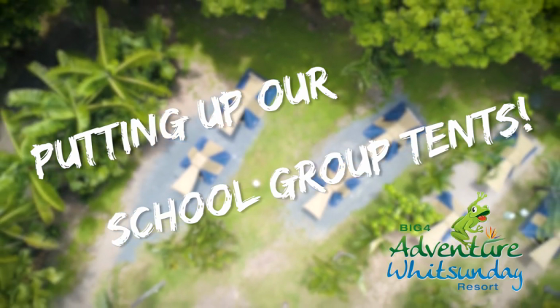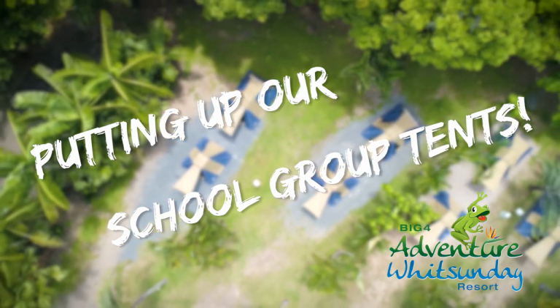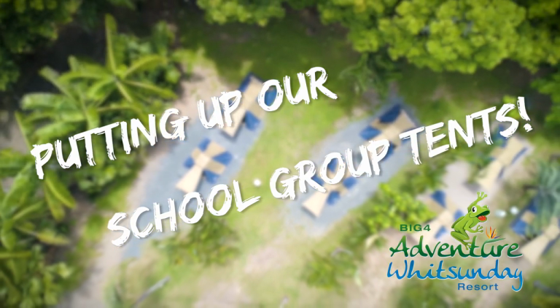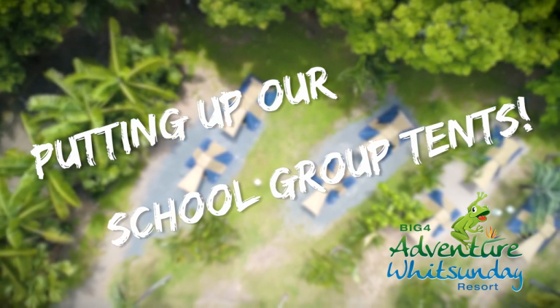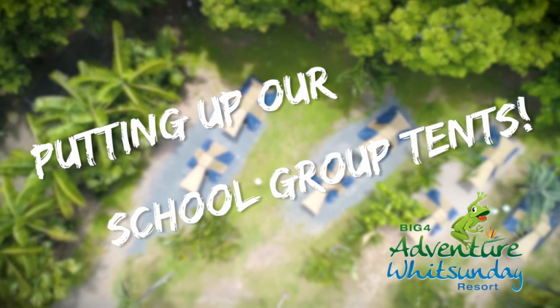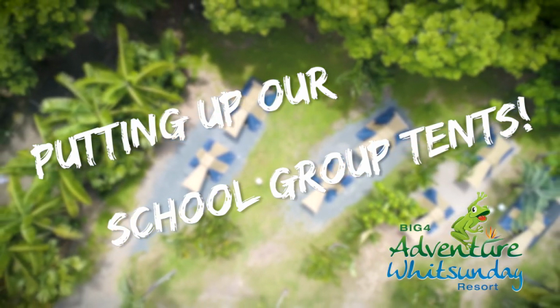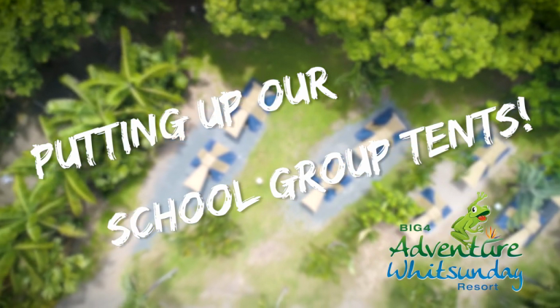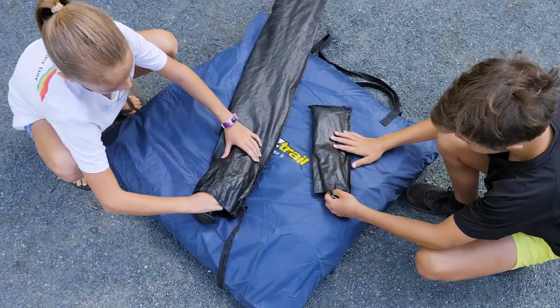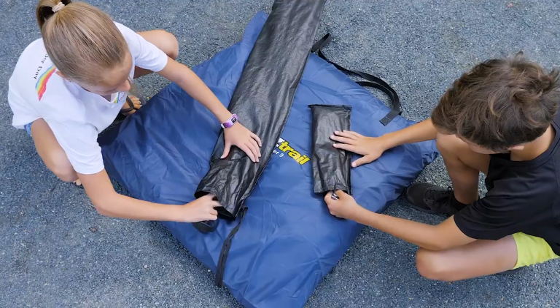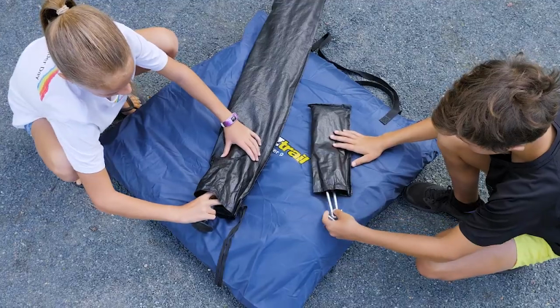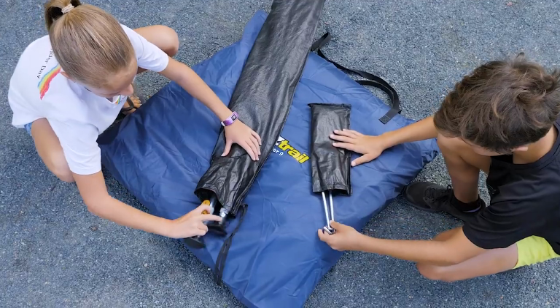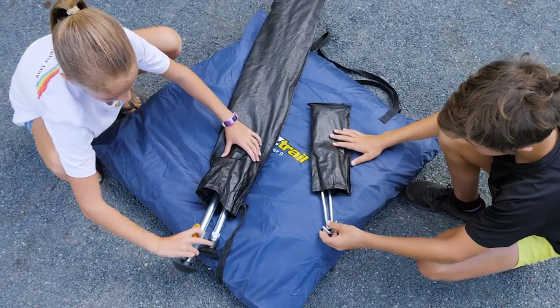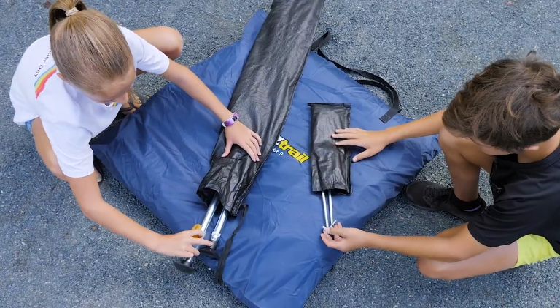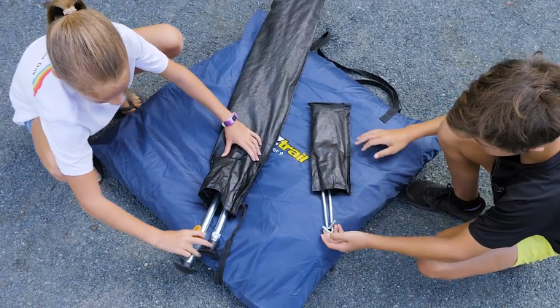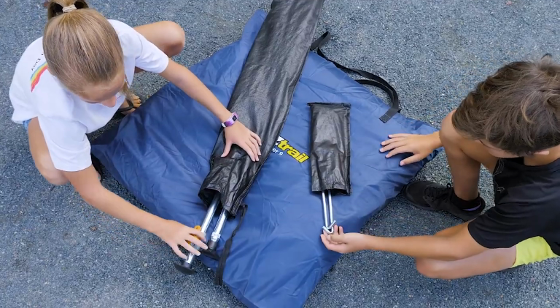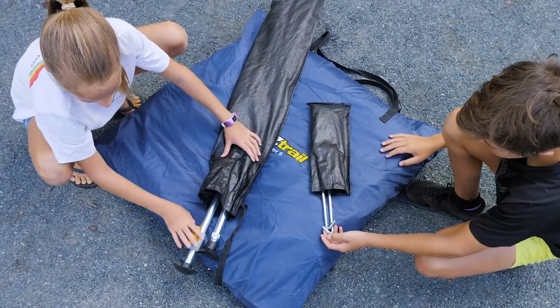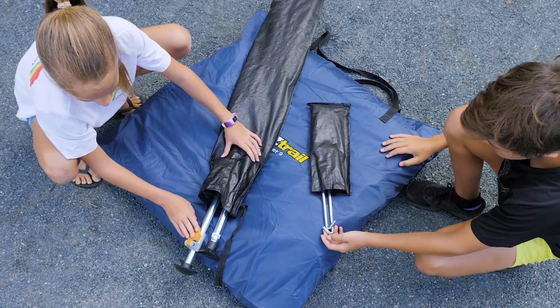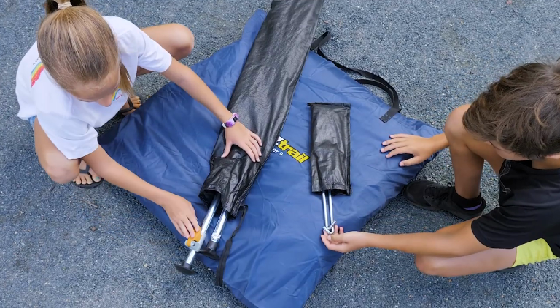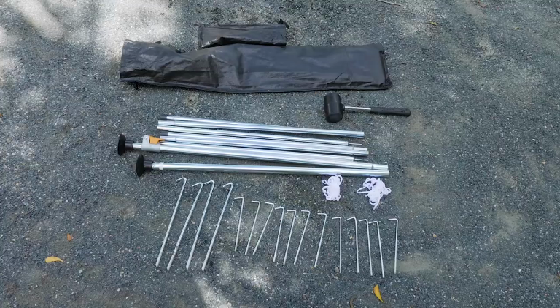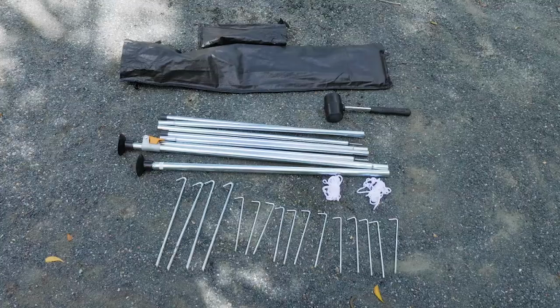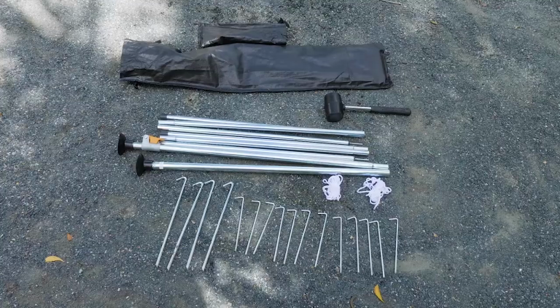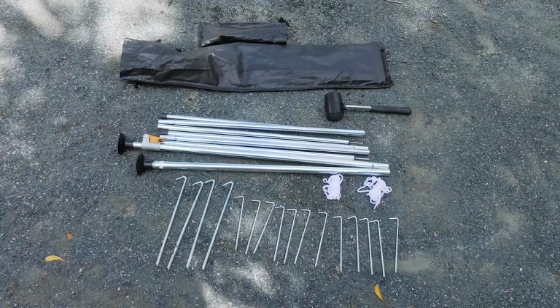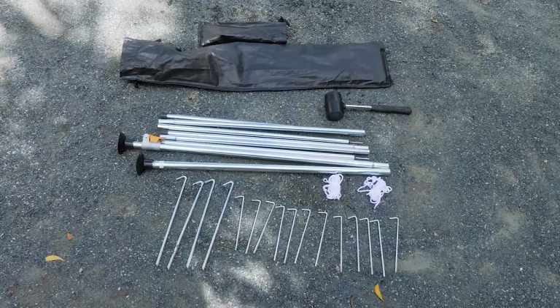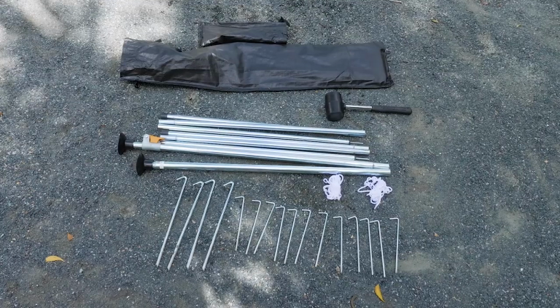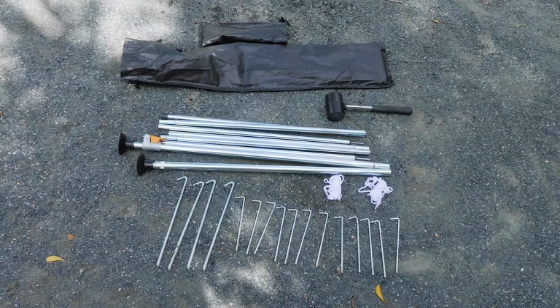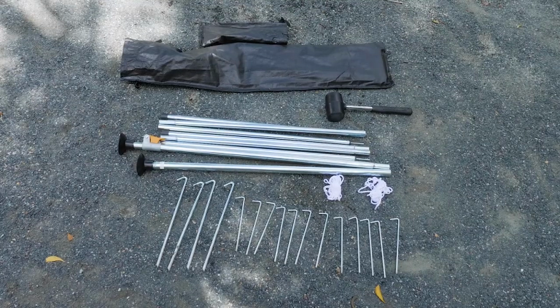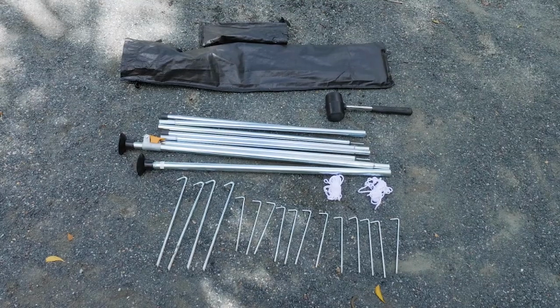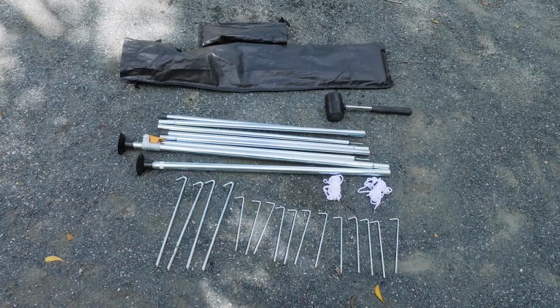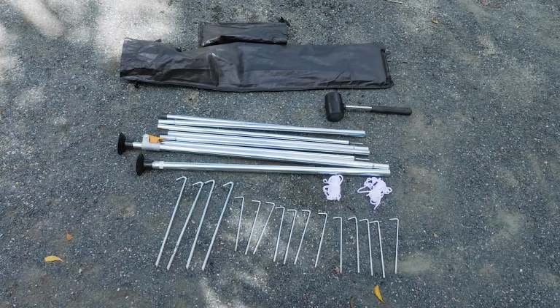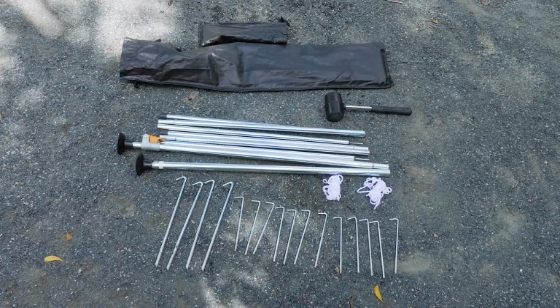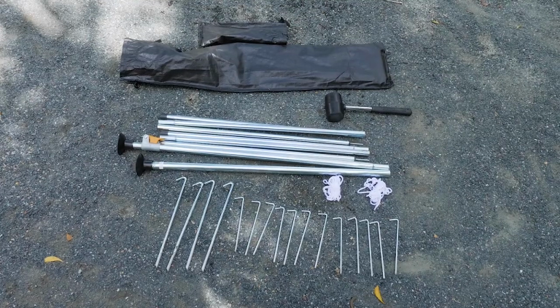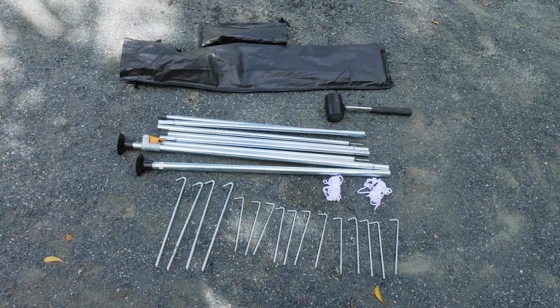Putting up your tent. Take everything out of the bag. You'll have a tent, a poles bag, and a pegs bag.